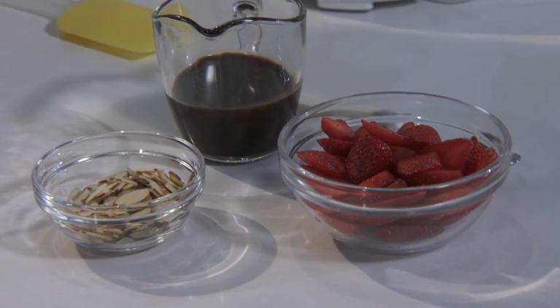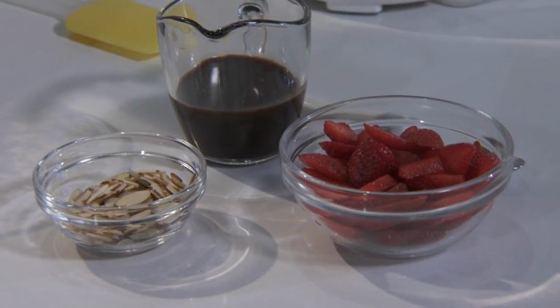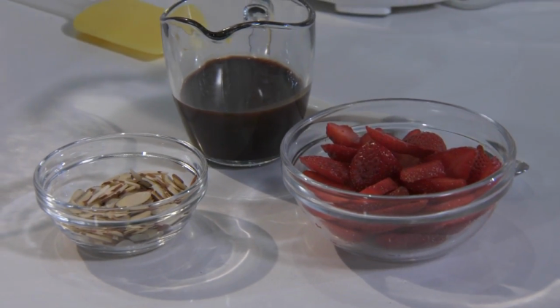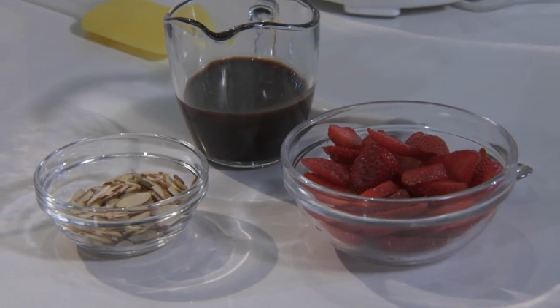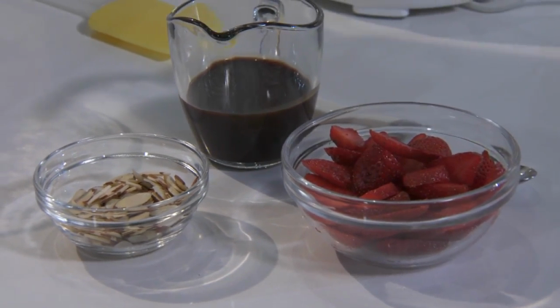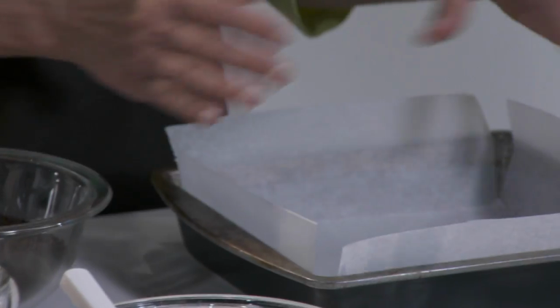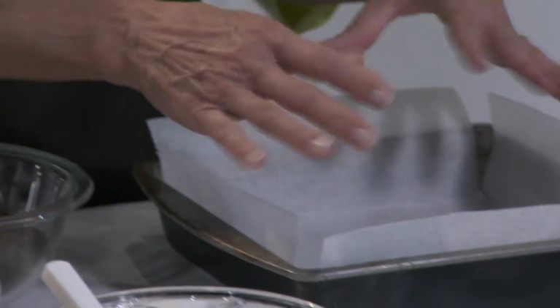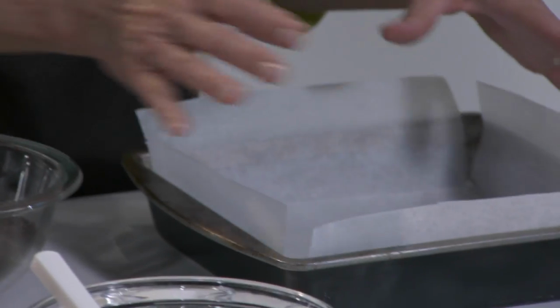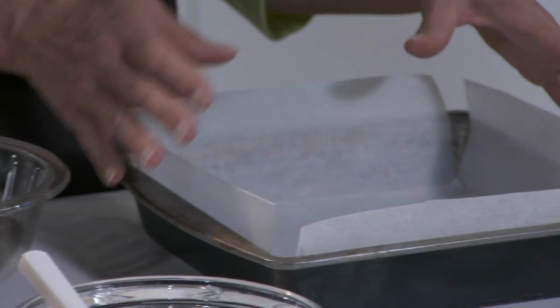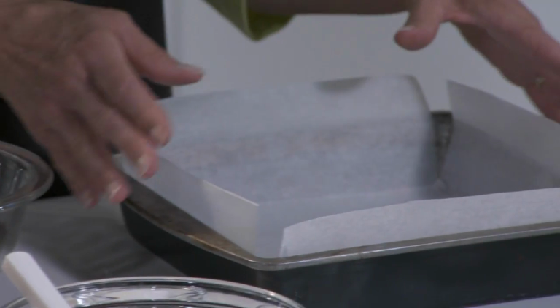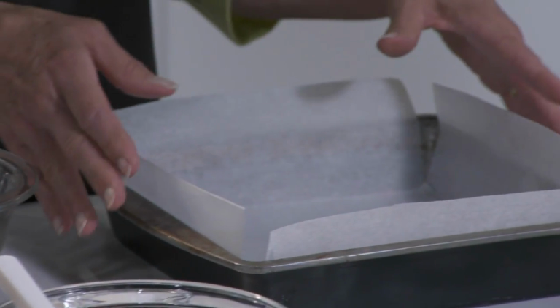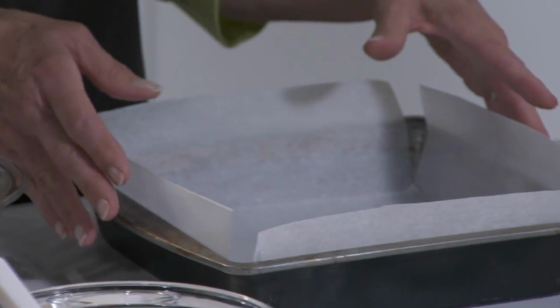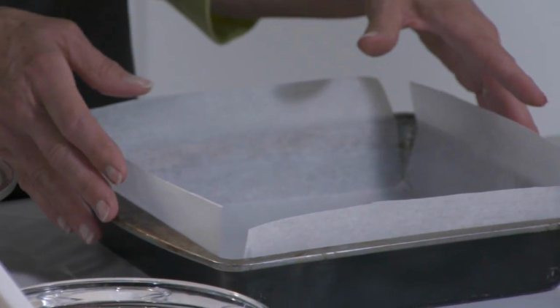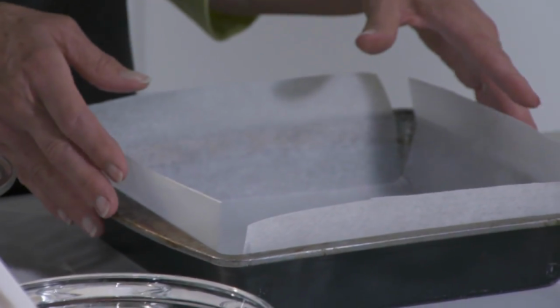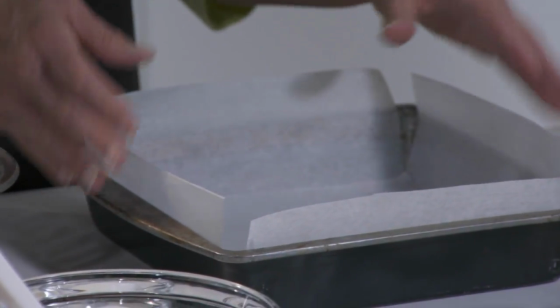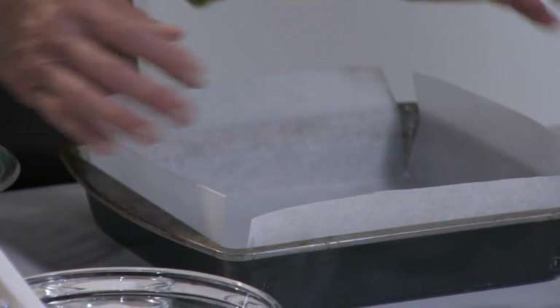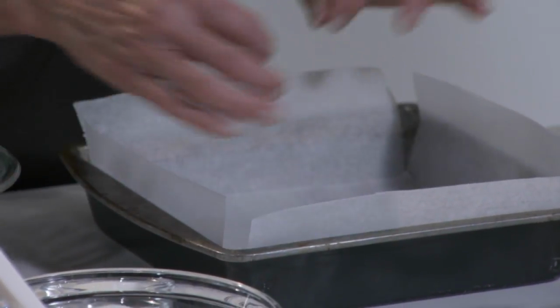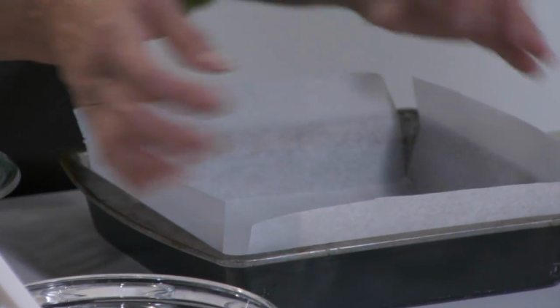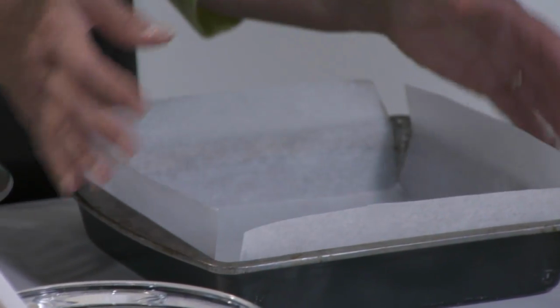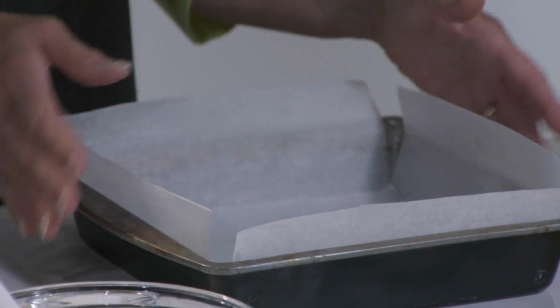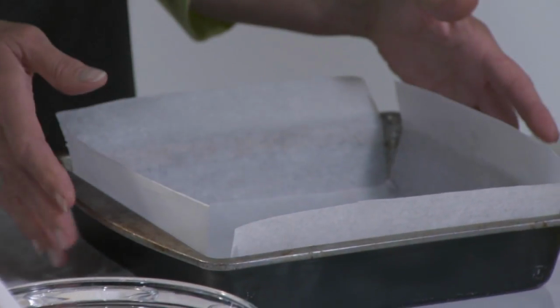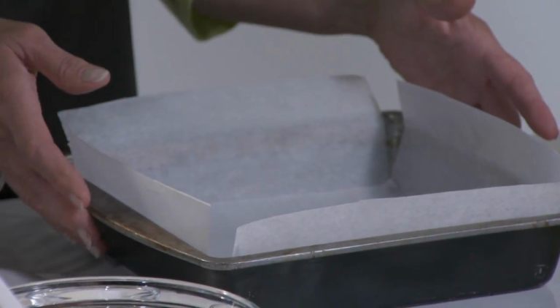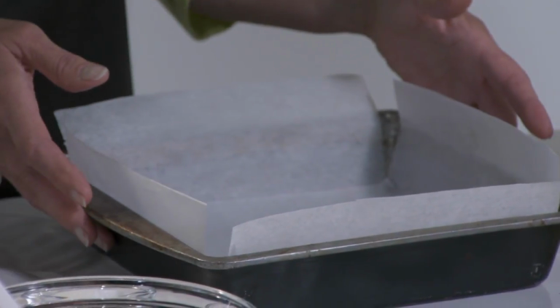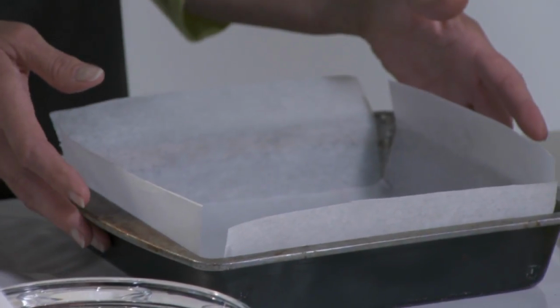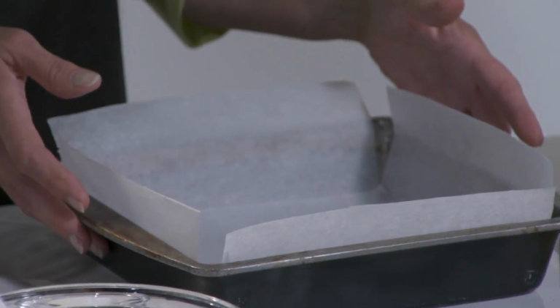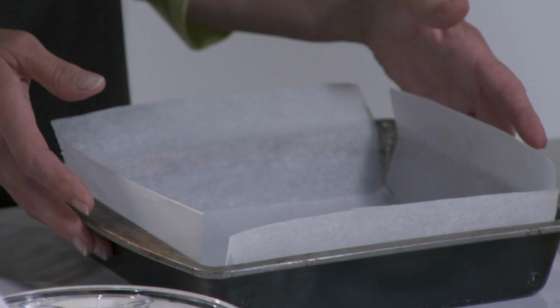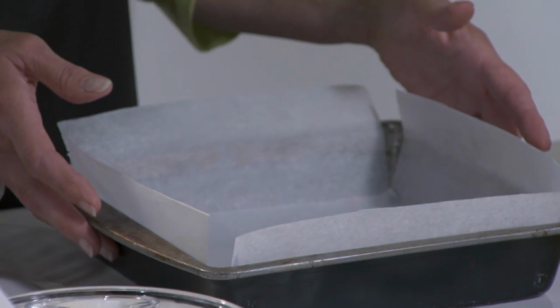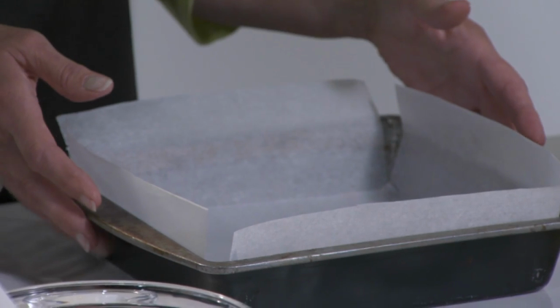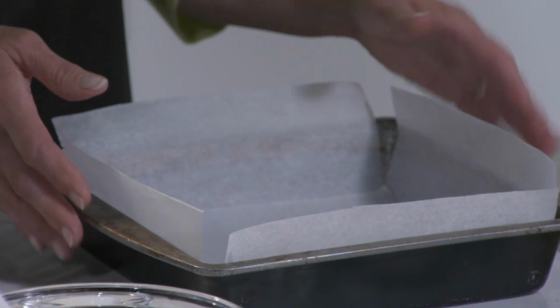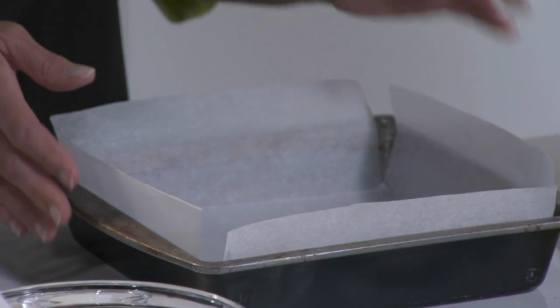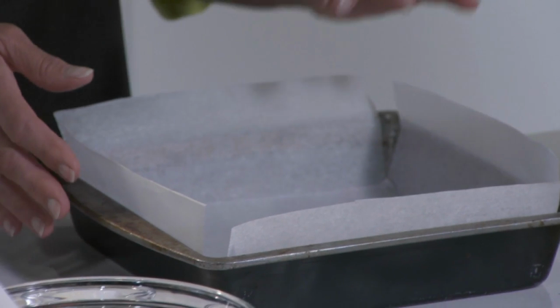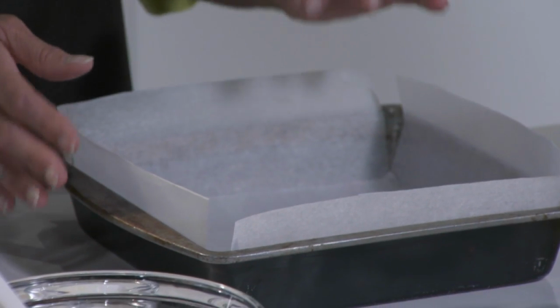Start by lining a square metal pan with sheets of parchment paper. Be sure there's an overhang on all sides.